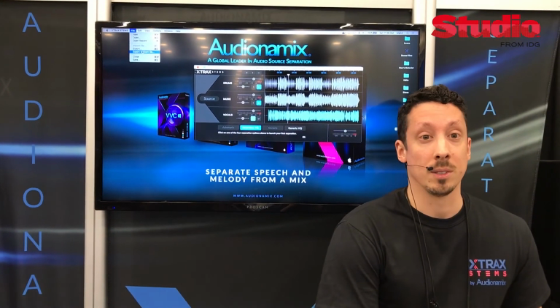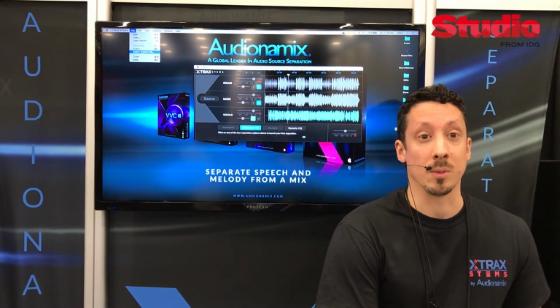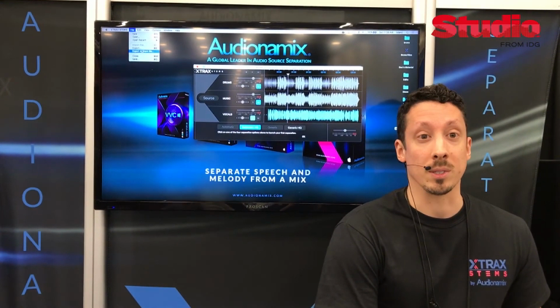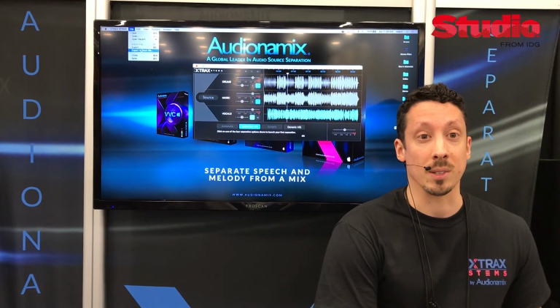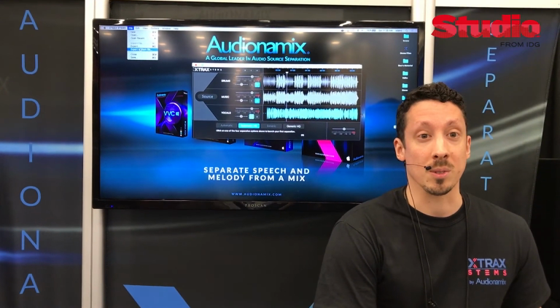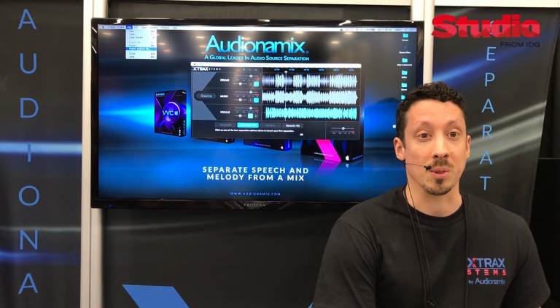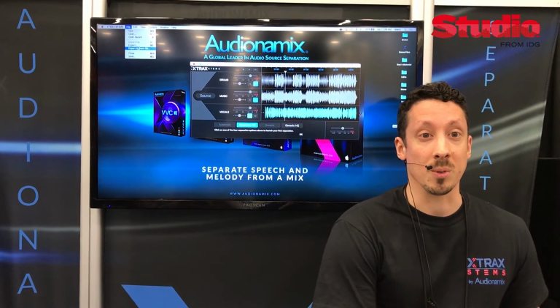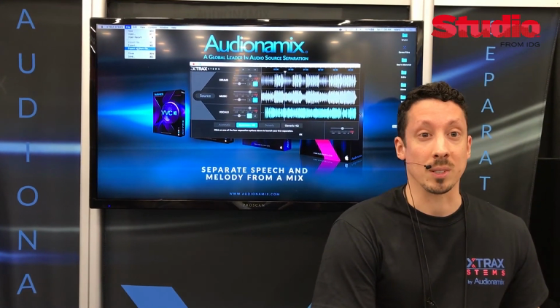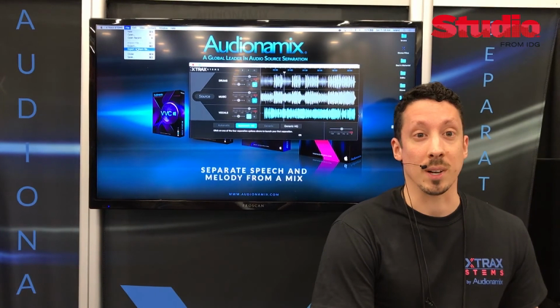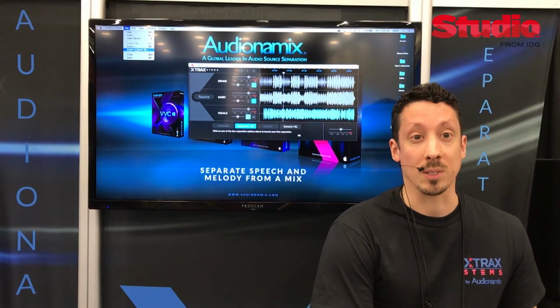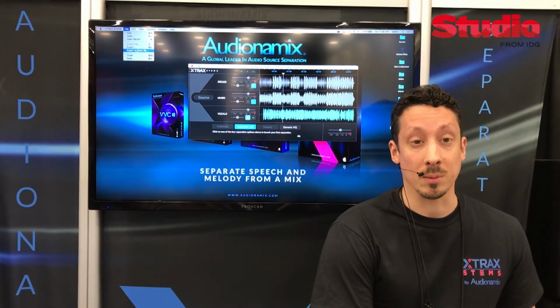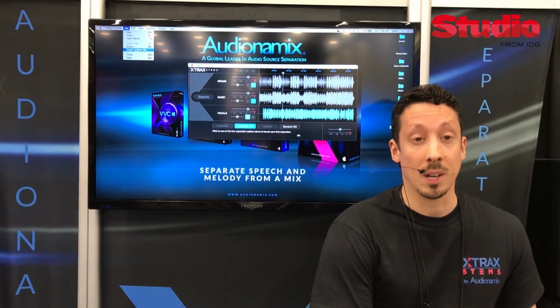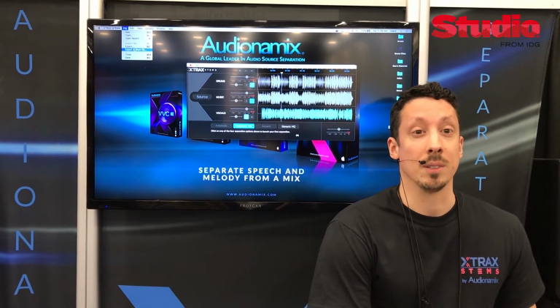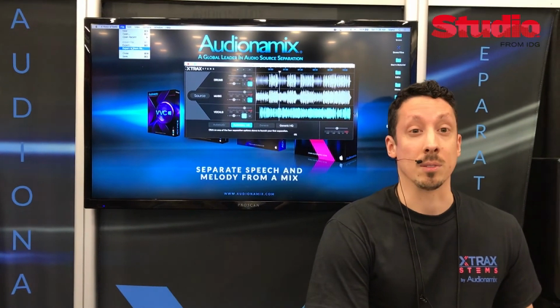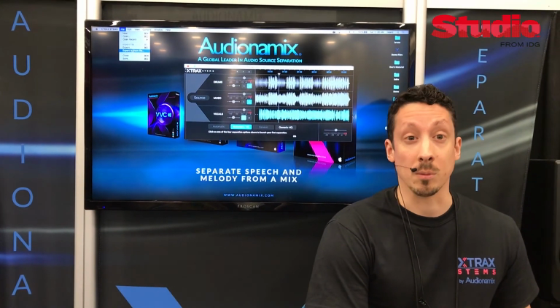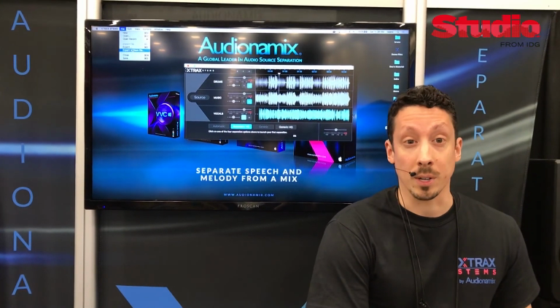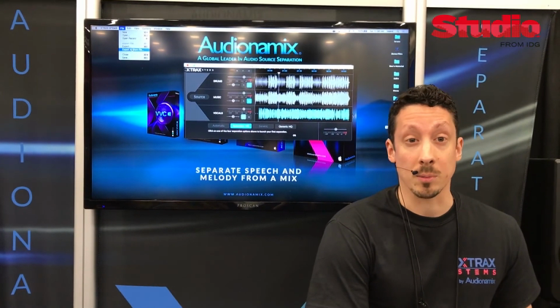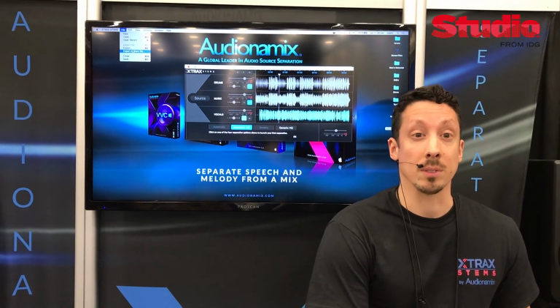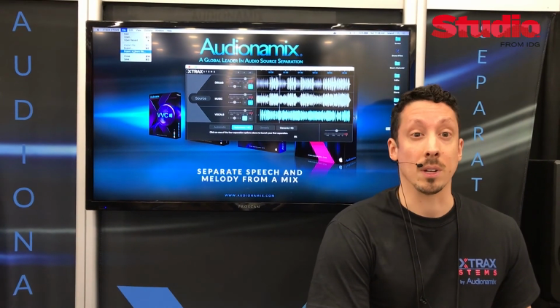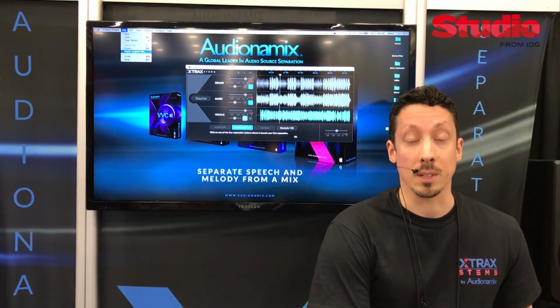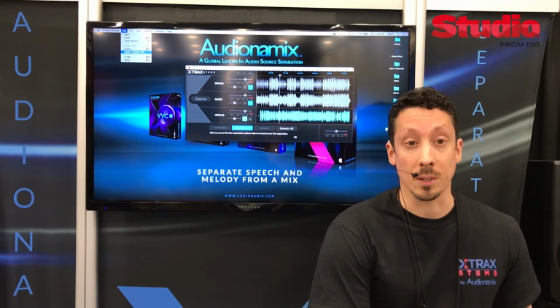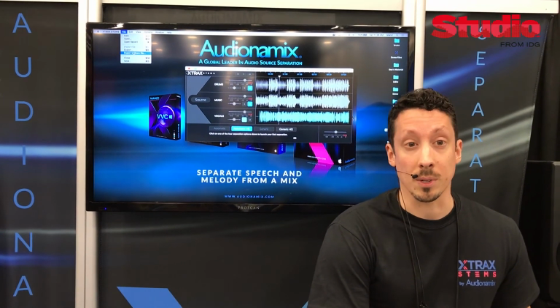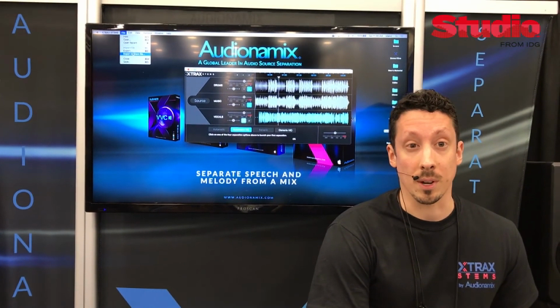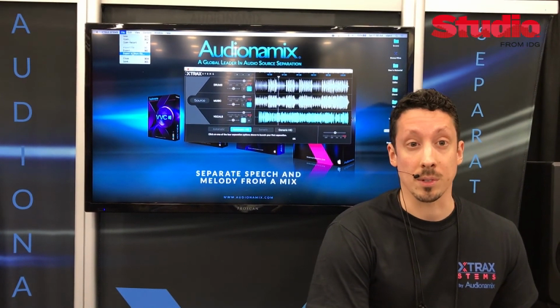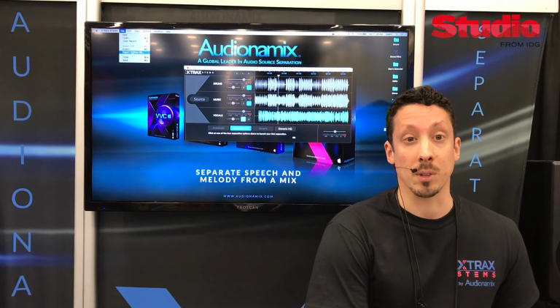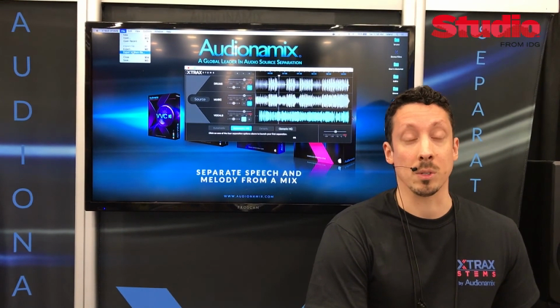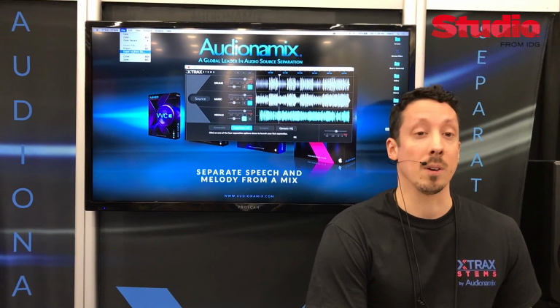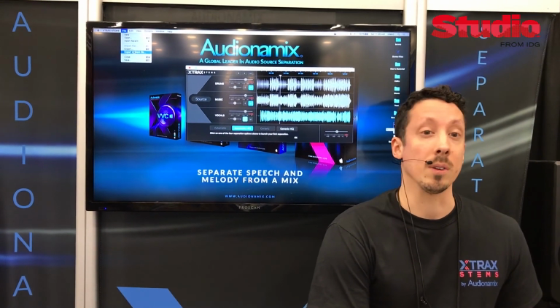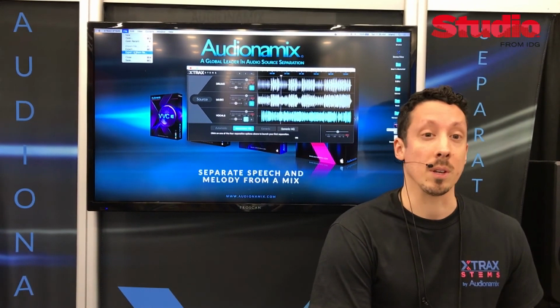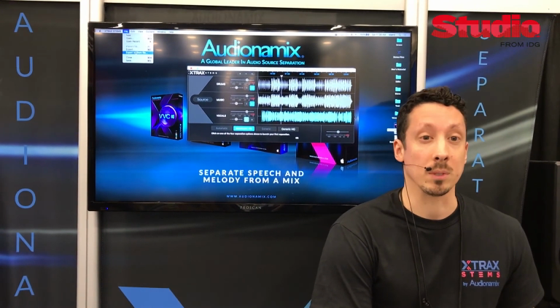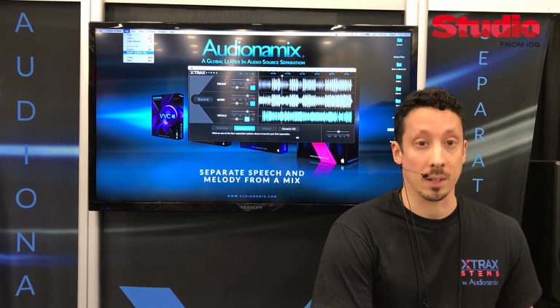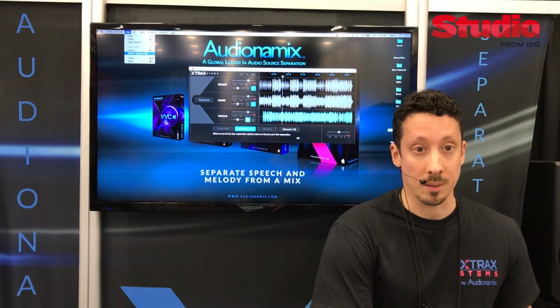I'm very excited to show you Xtract Stems — this is available now. The price is $99 US dollars, and it's available at audiodynamics.com.